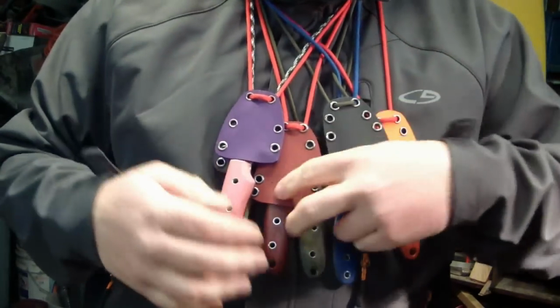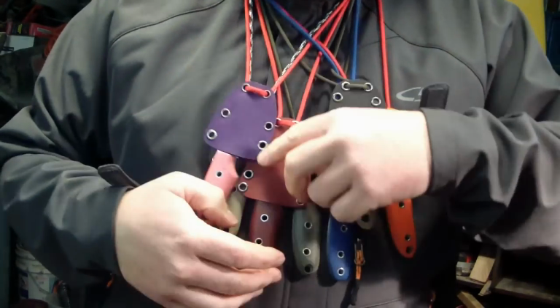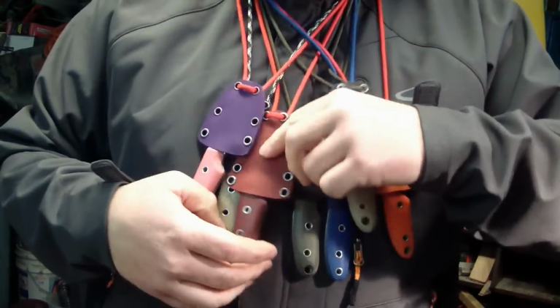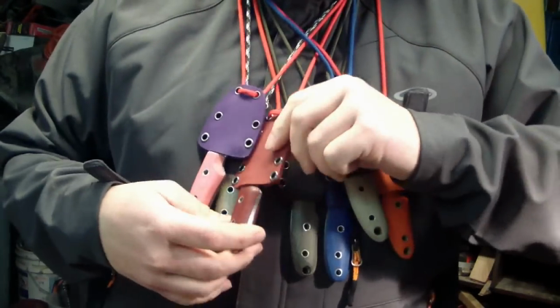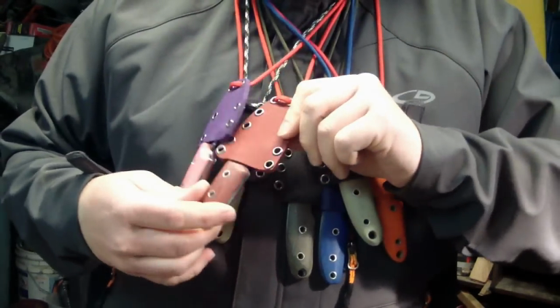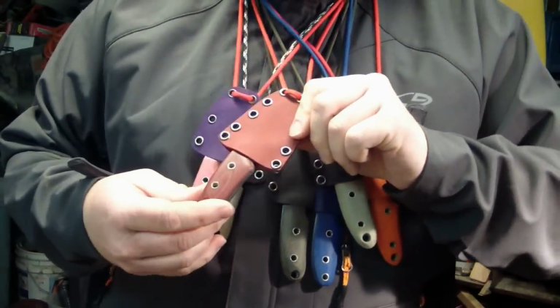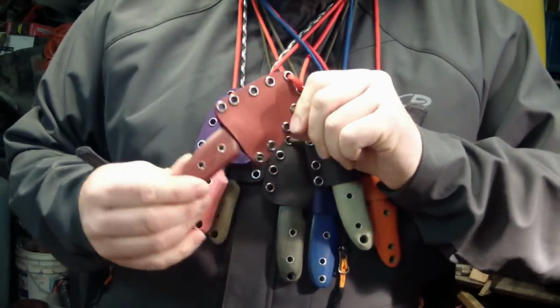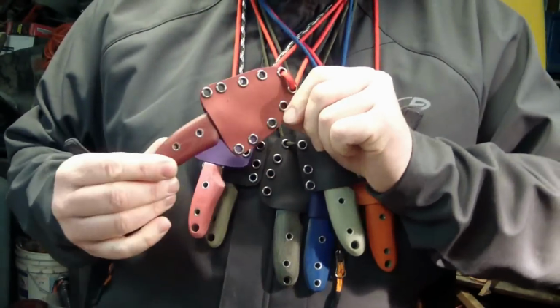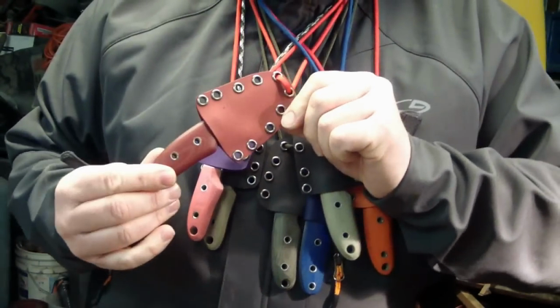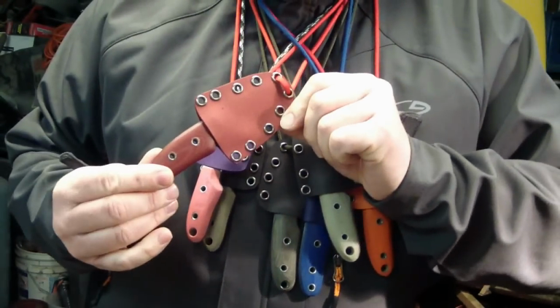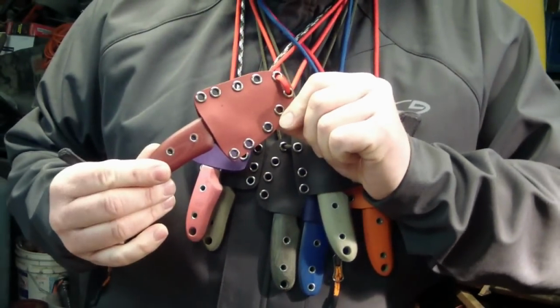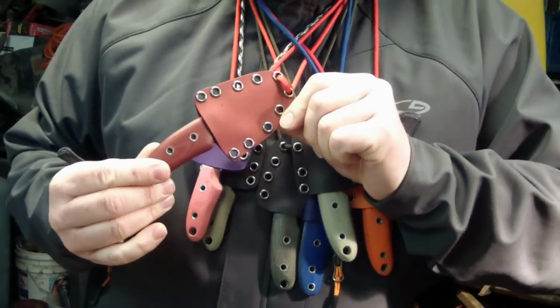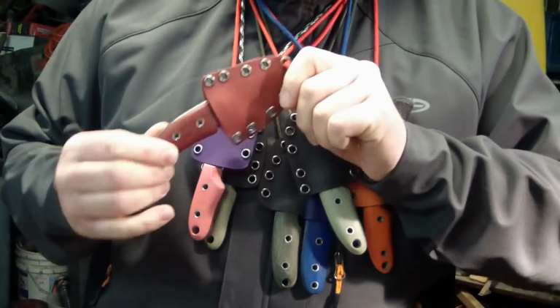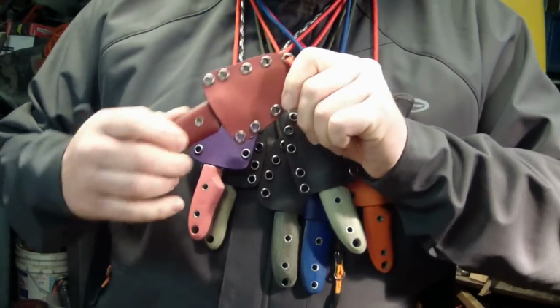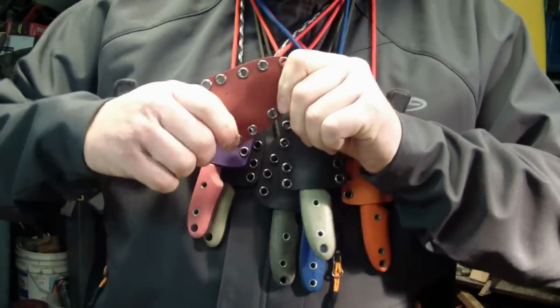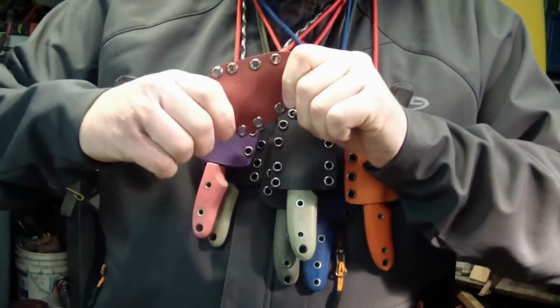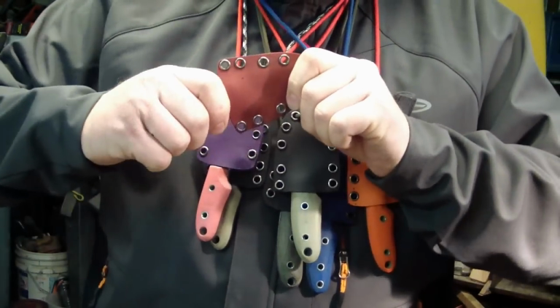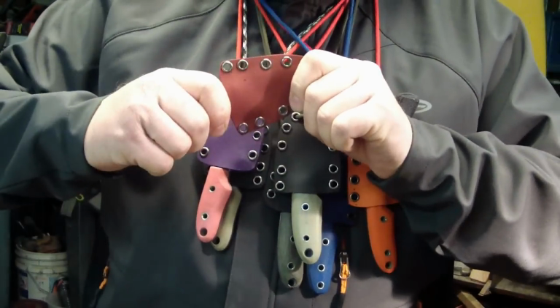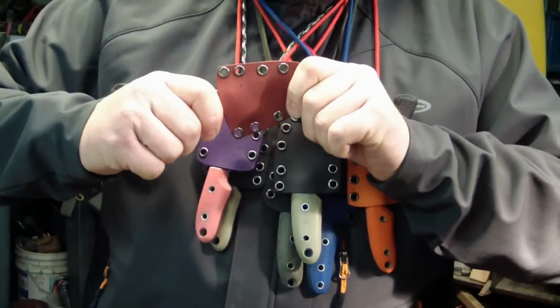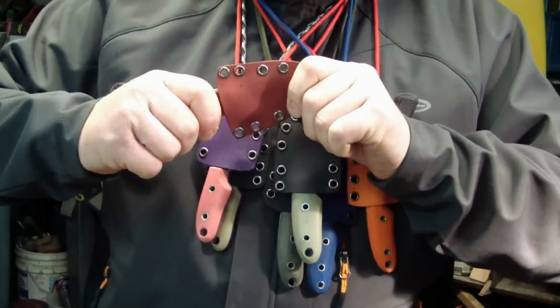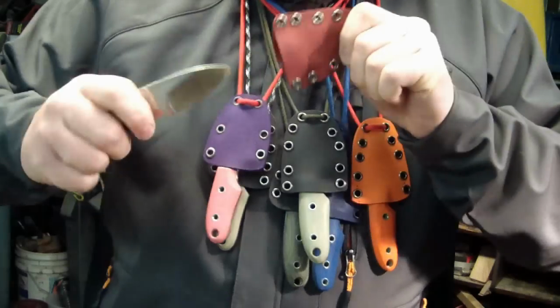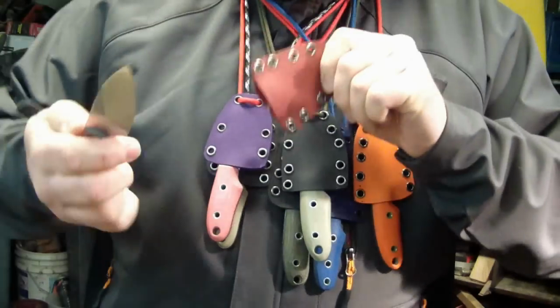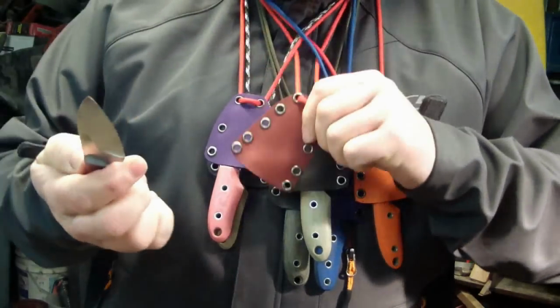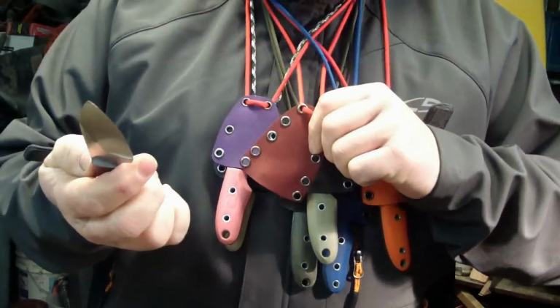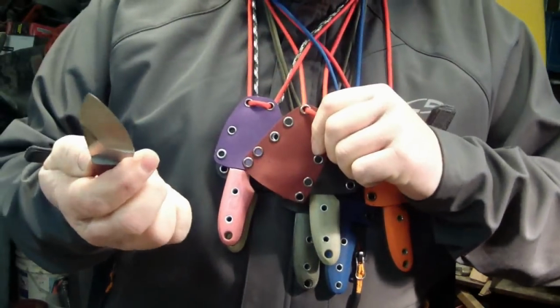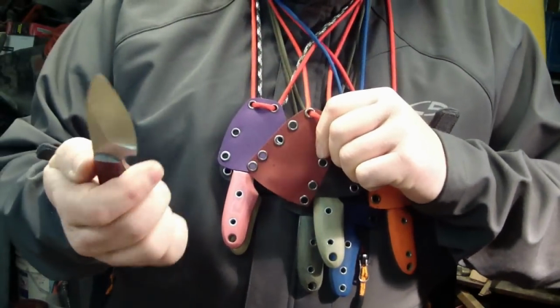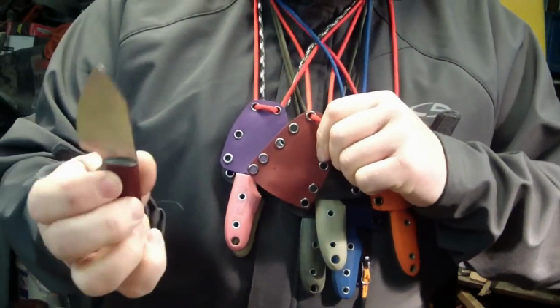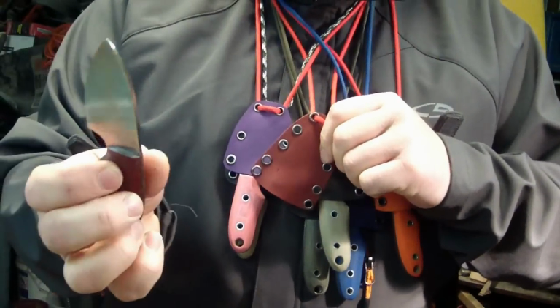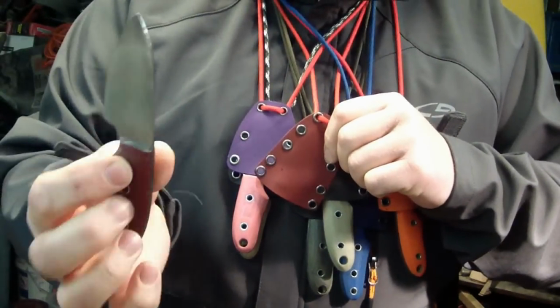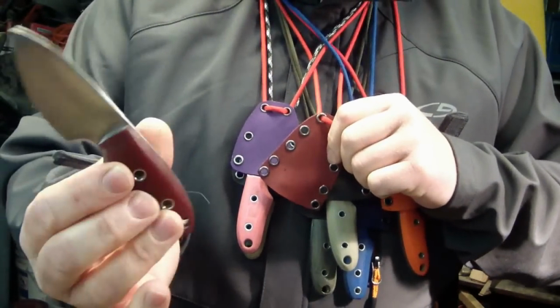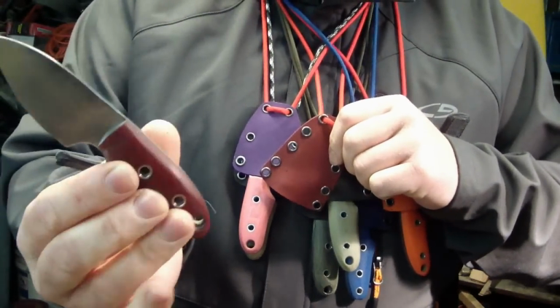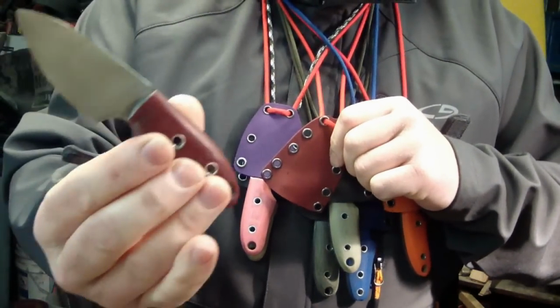Did a red sheath and red paracord, with a little bit of contouring on this grip here.